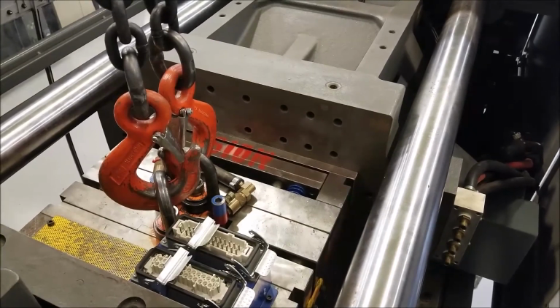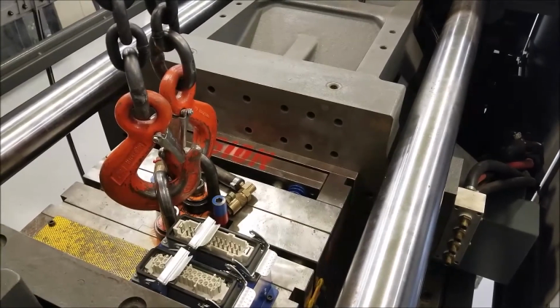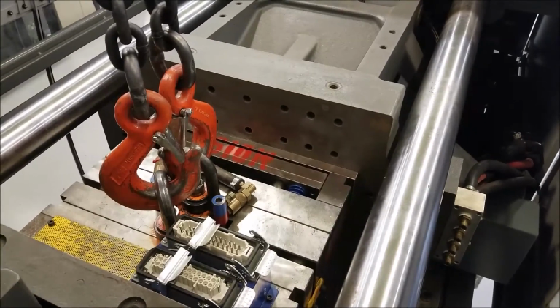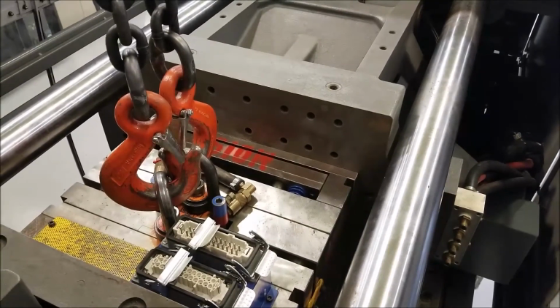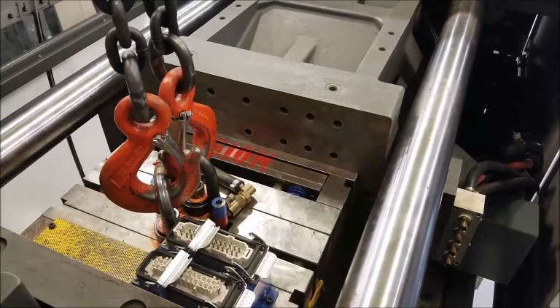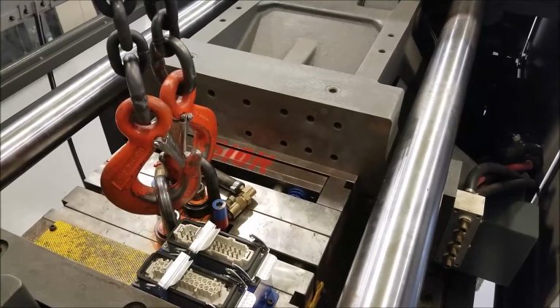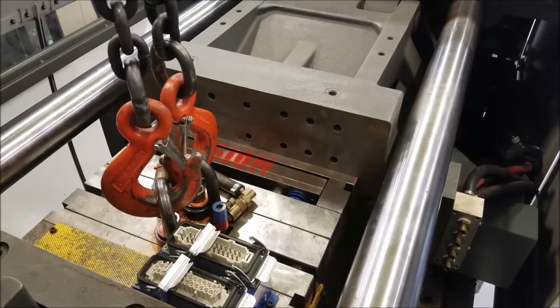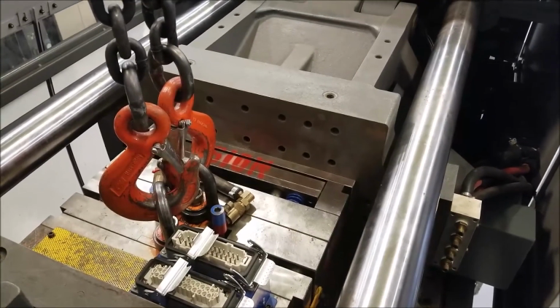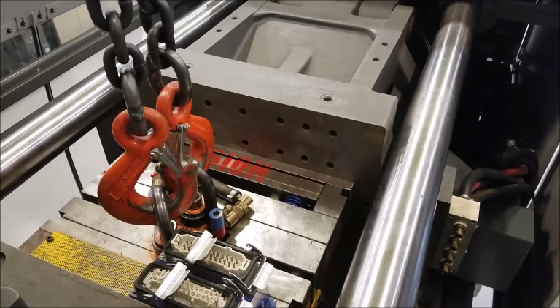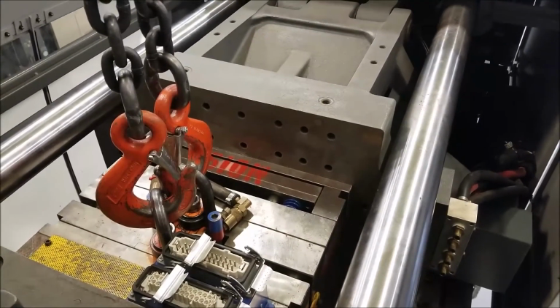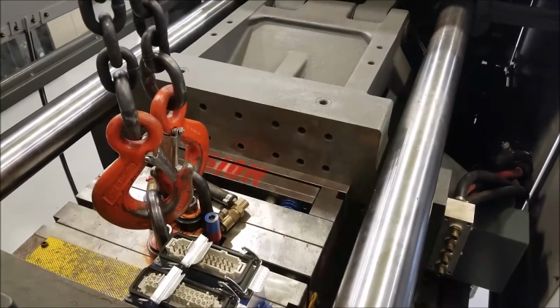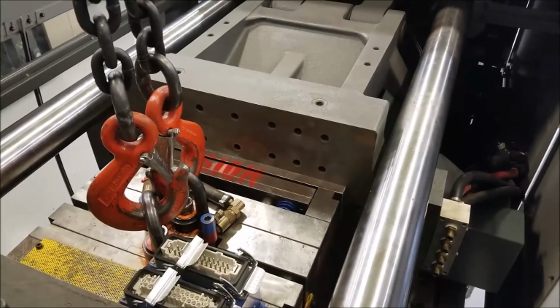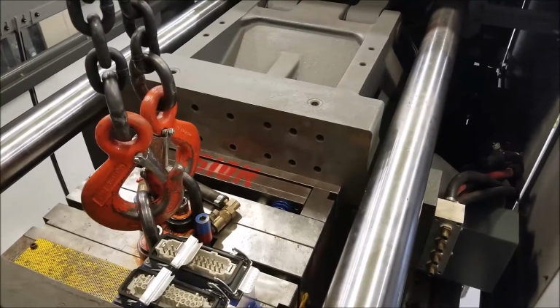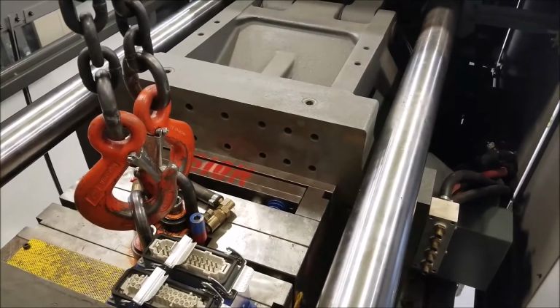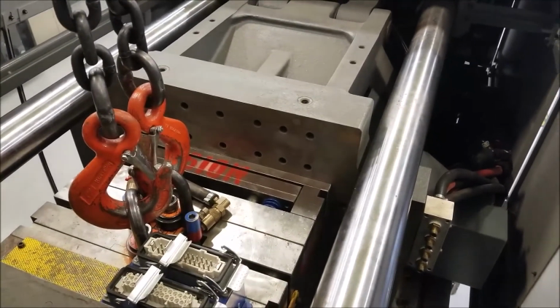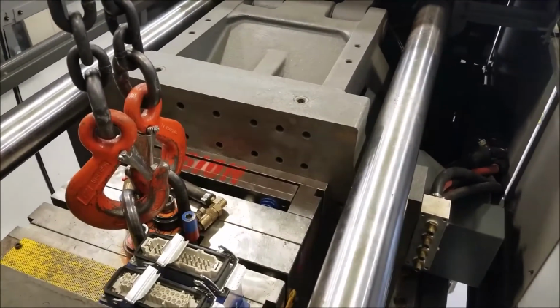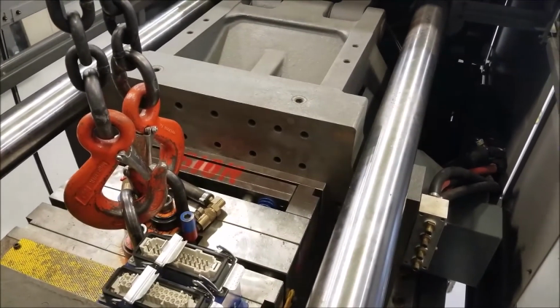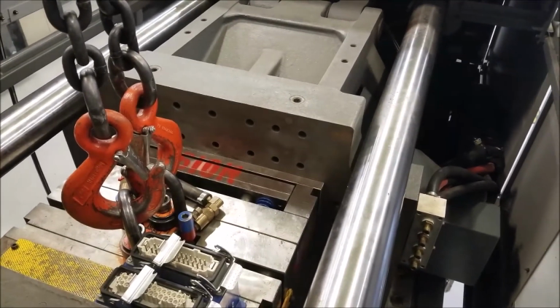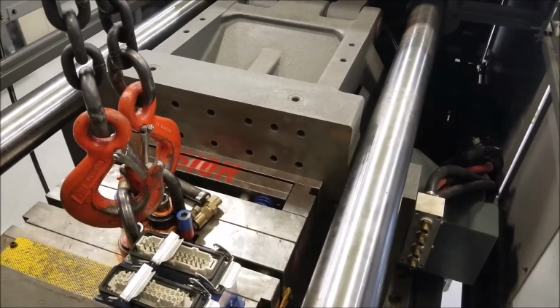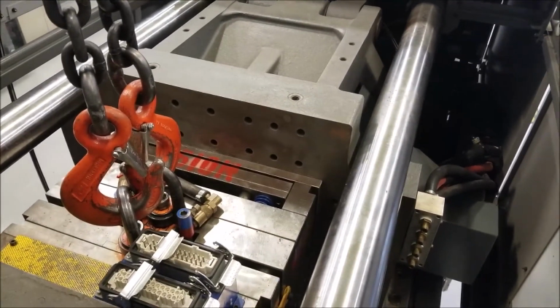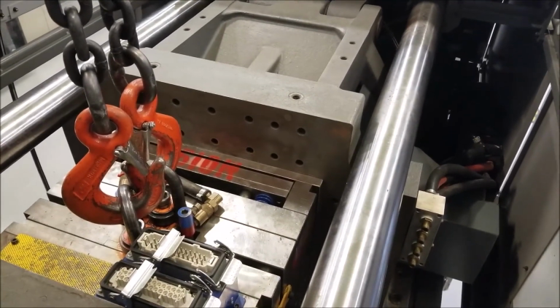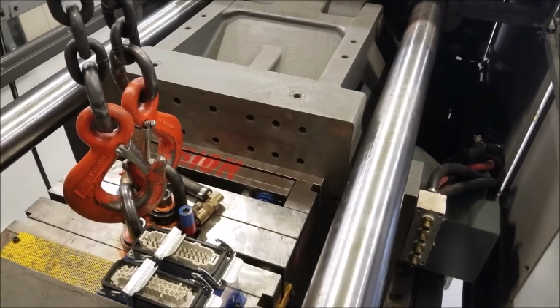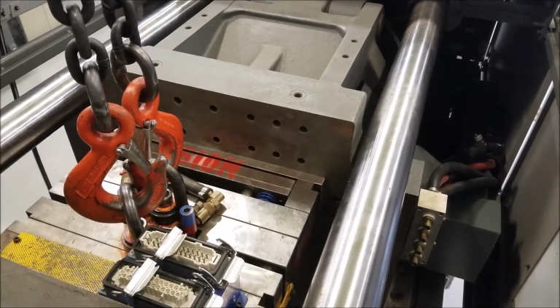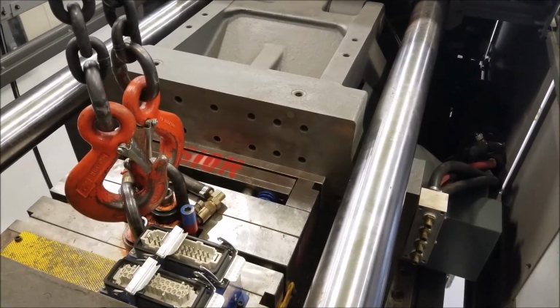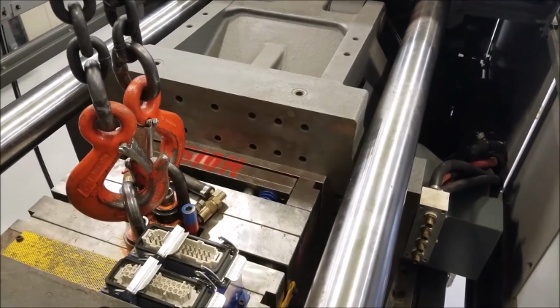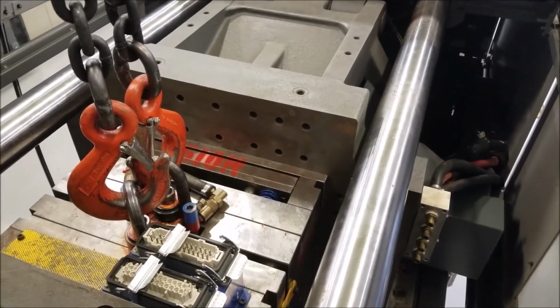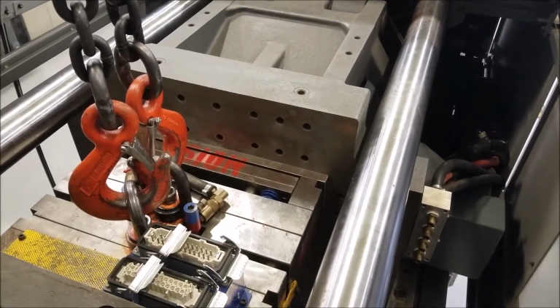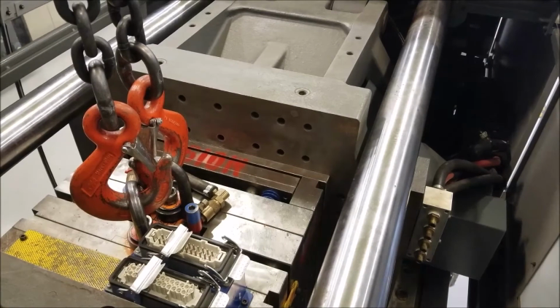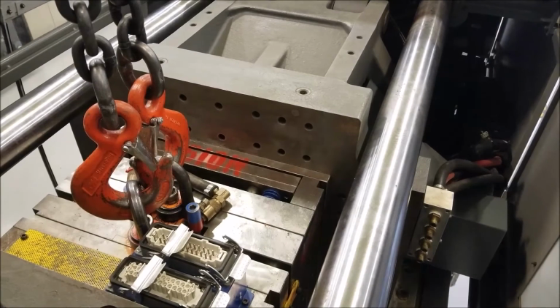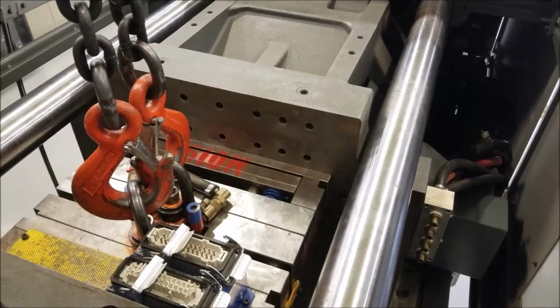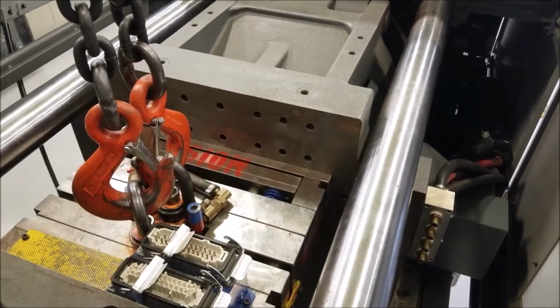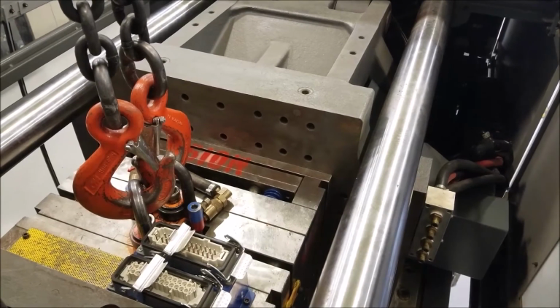Hopefully this explained a little bit more about the plastic injection molding process. Thanks for watching.